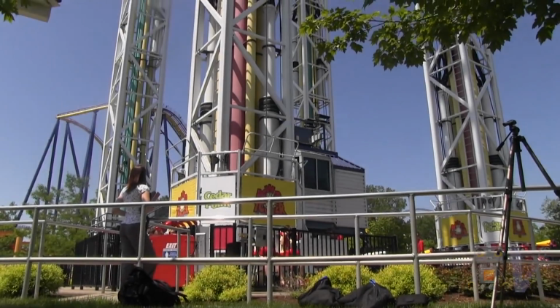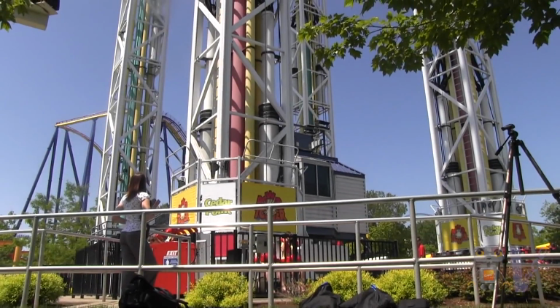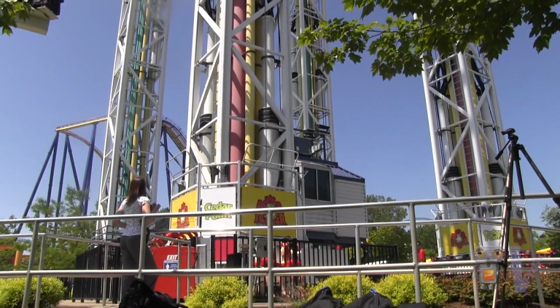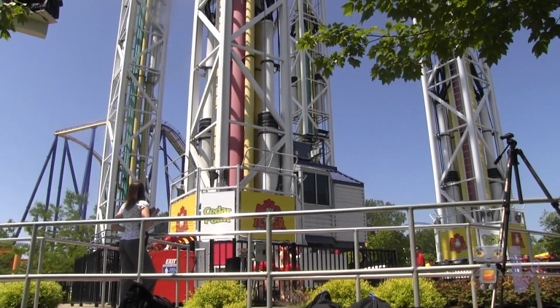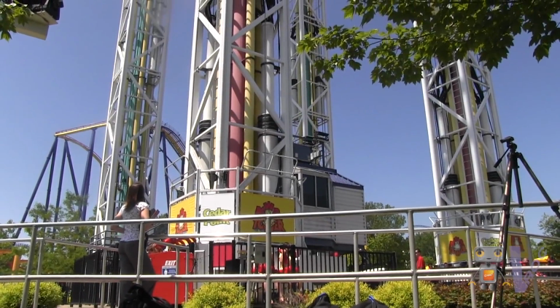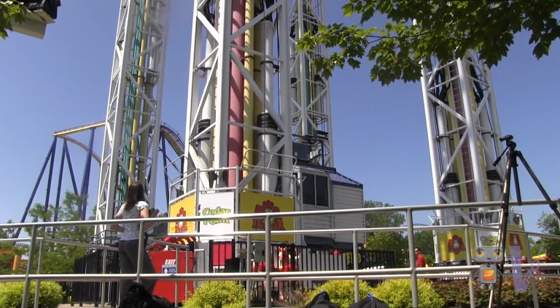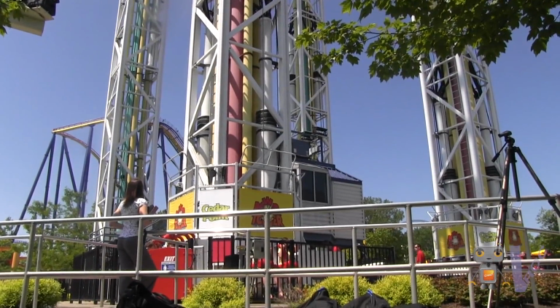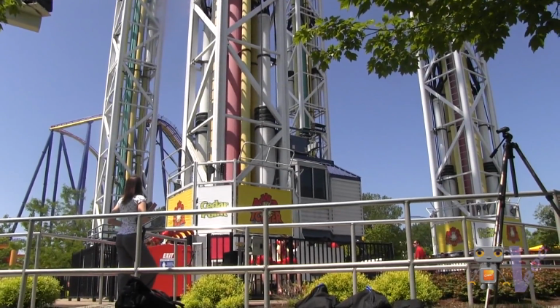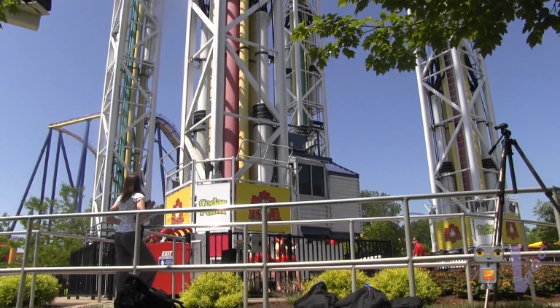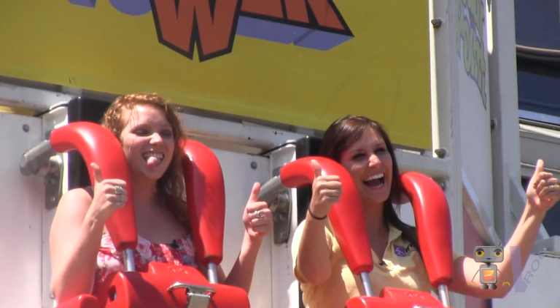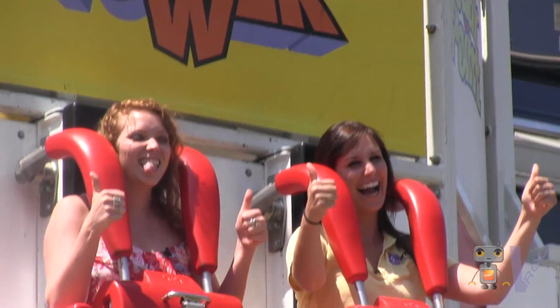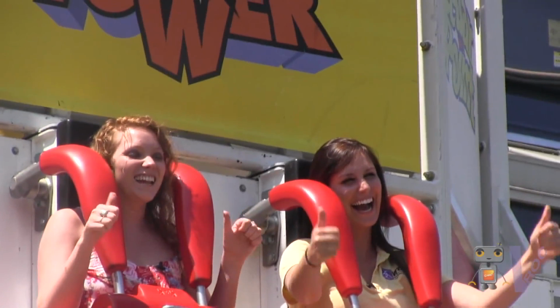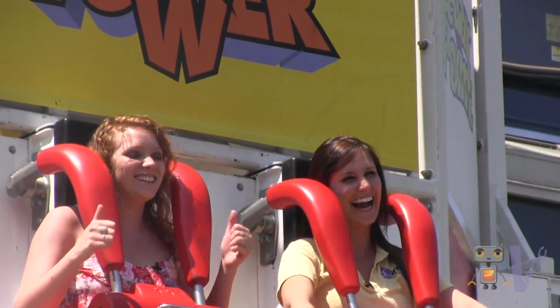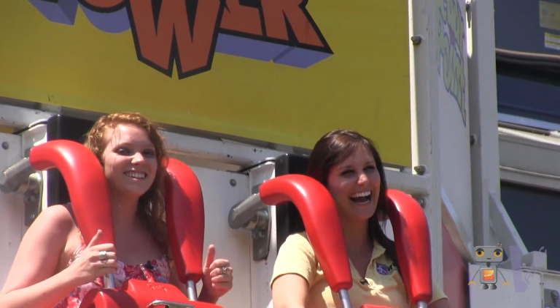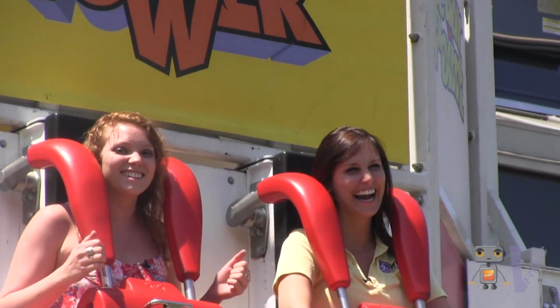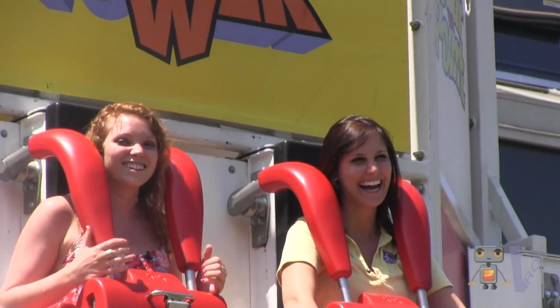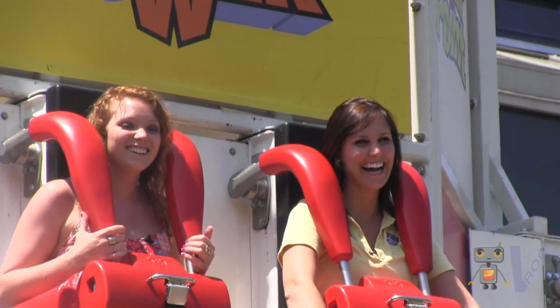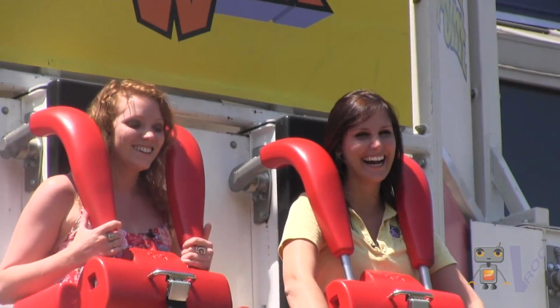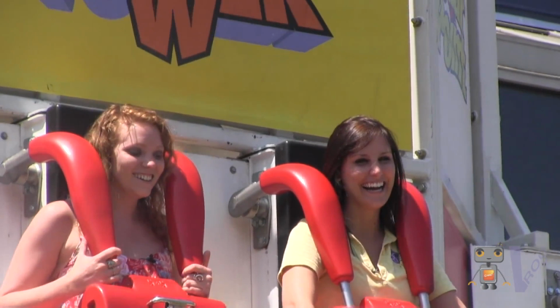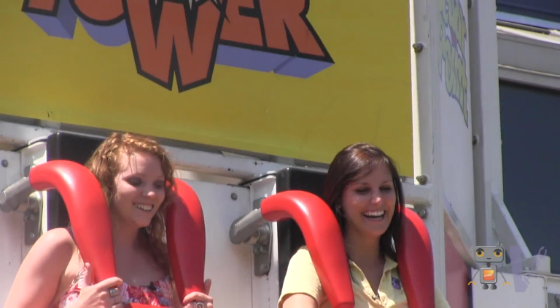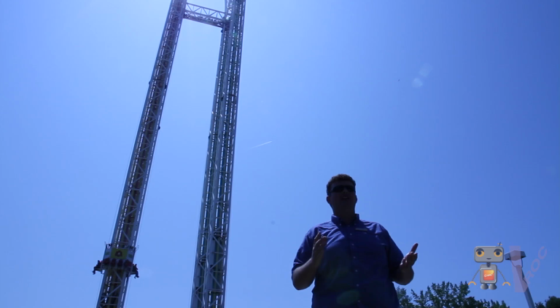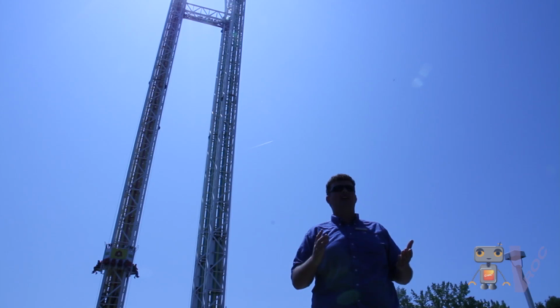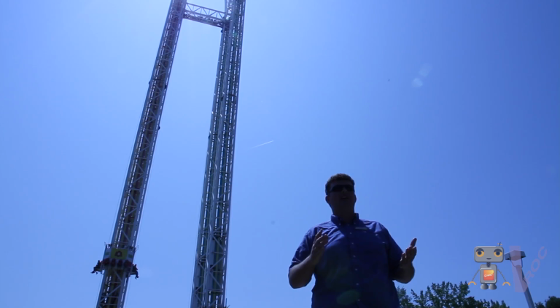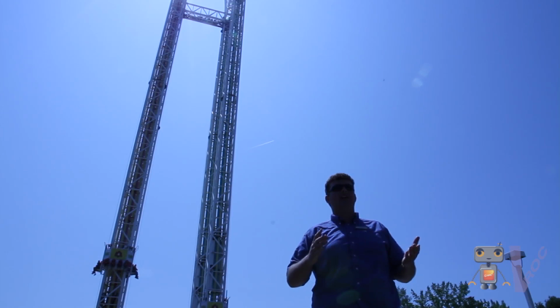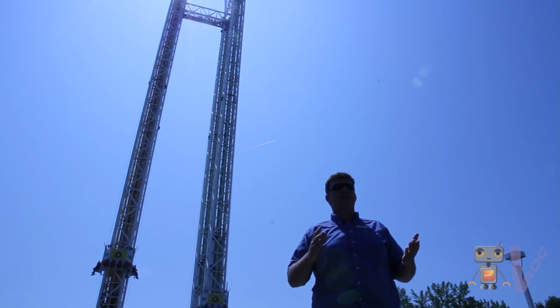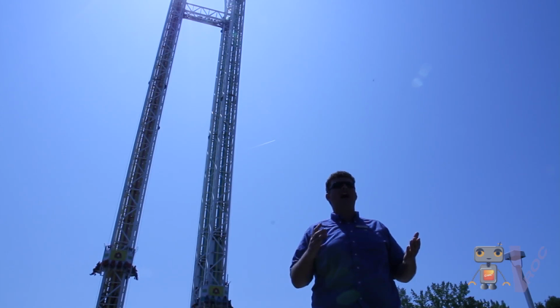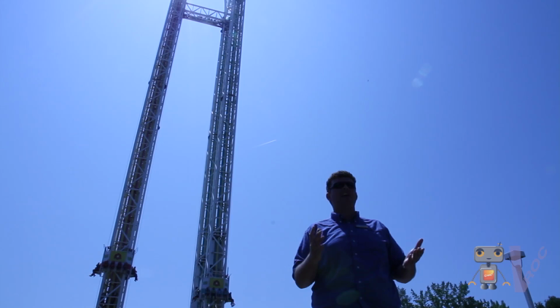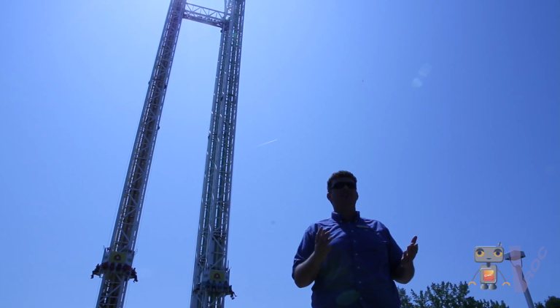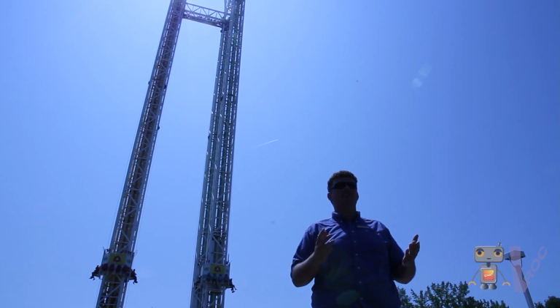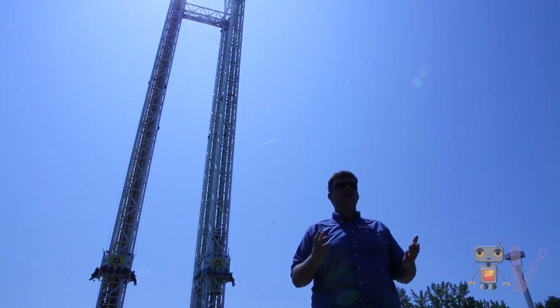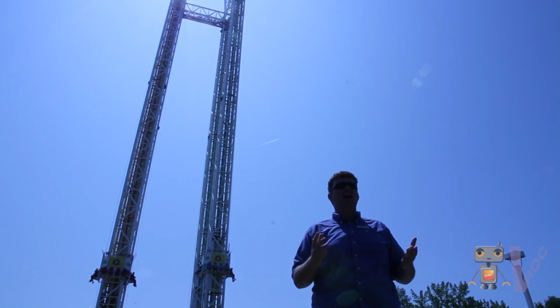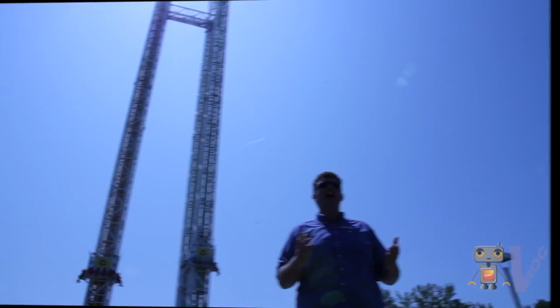This week on Why Math, the V-Rock crew heads to Cedar Point to learn about the math behind Power Tower.